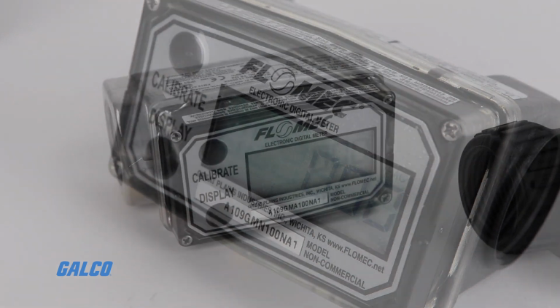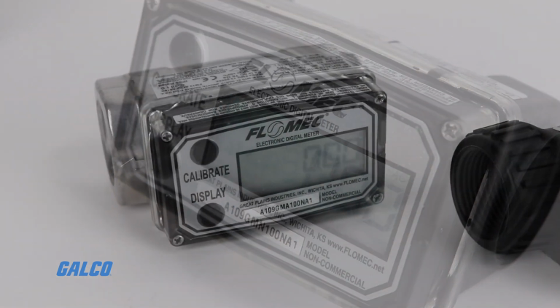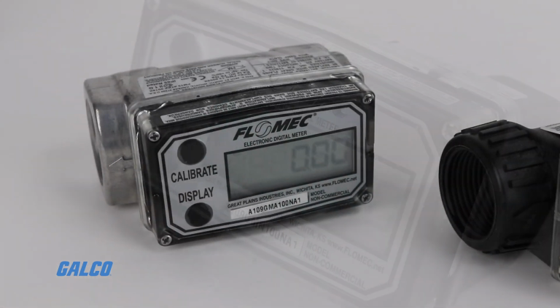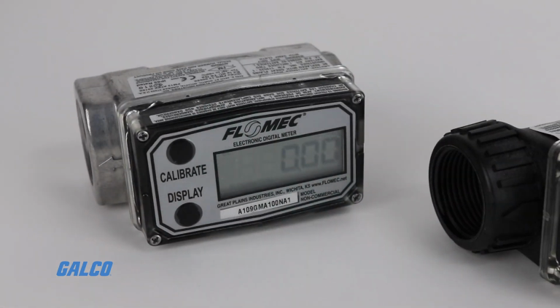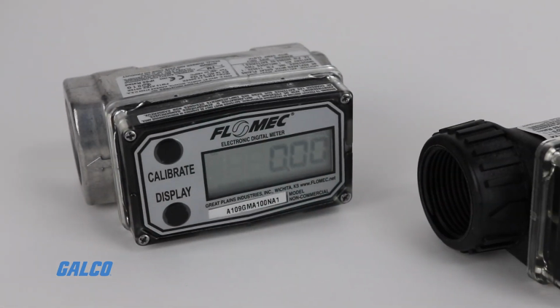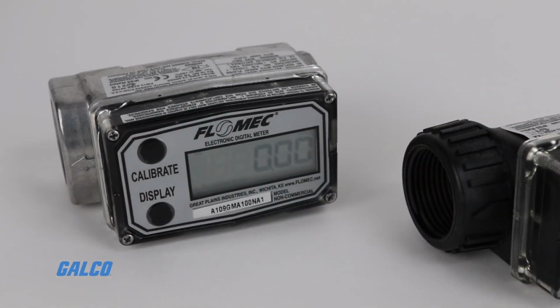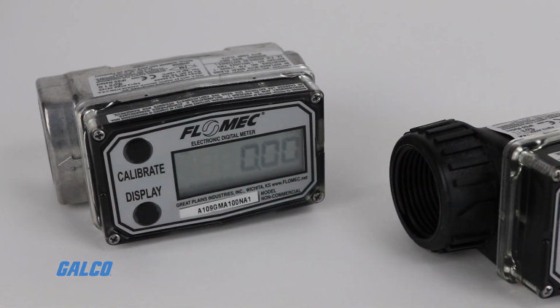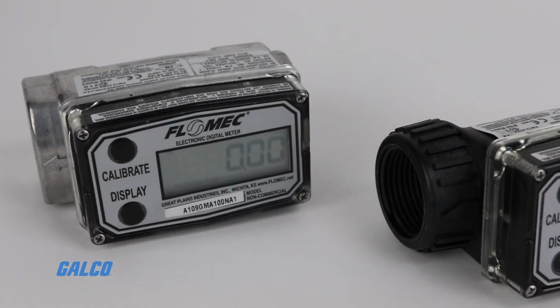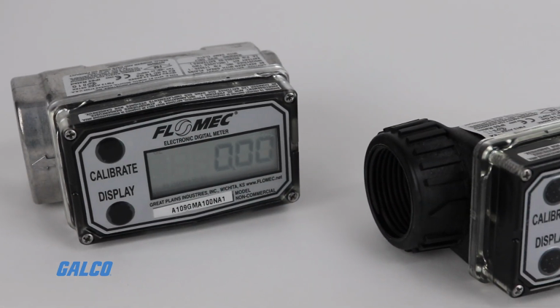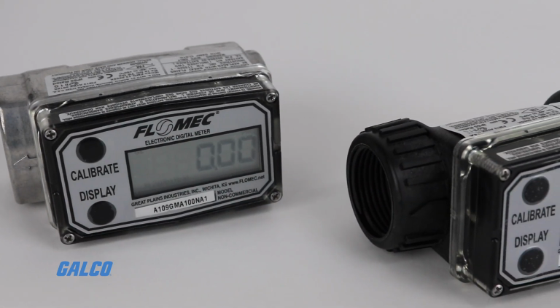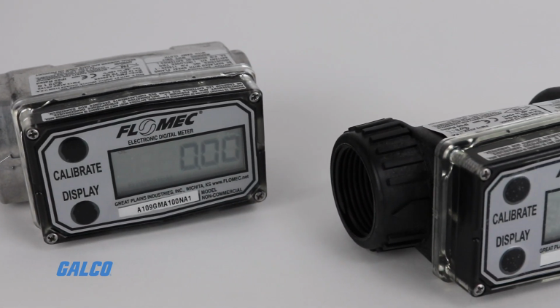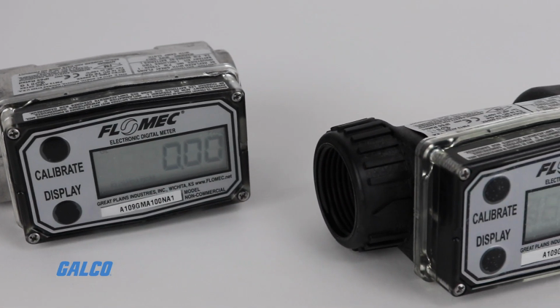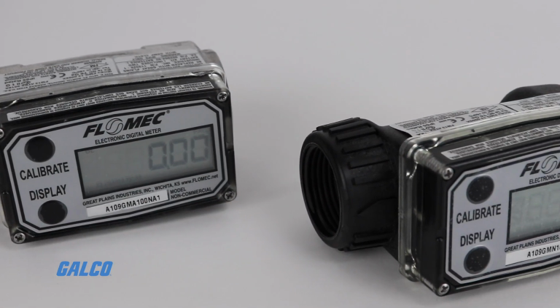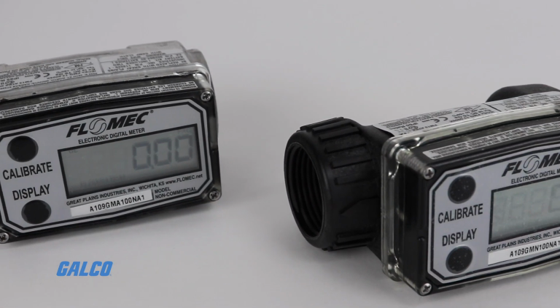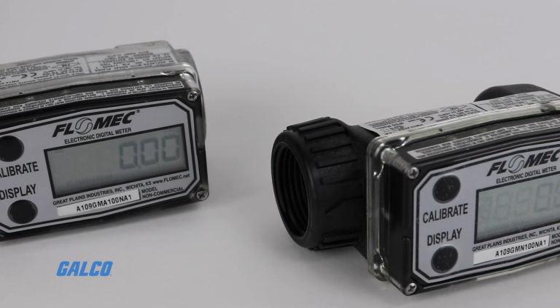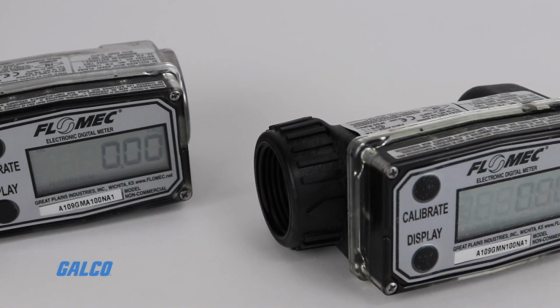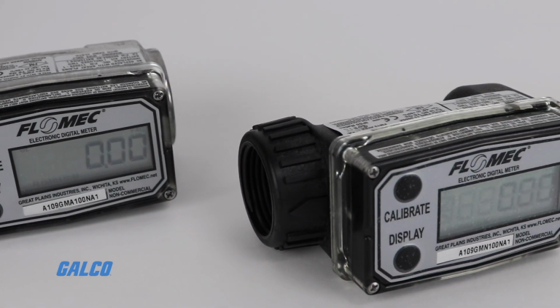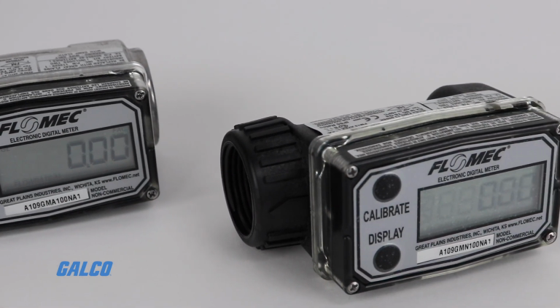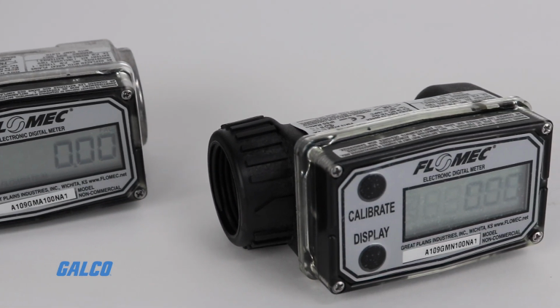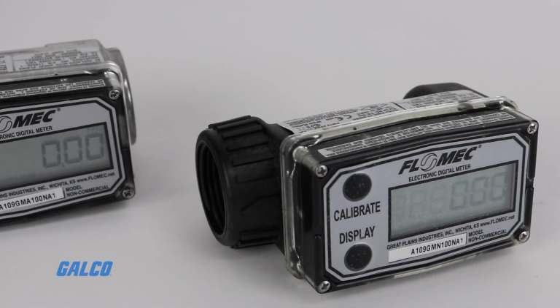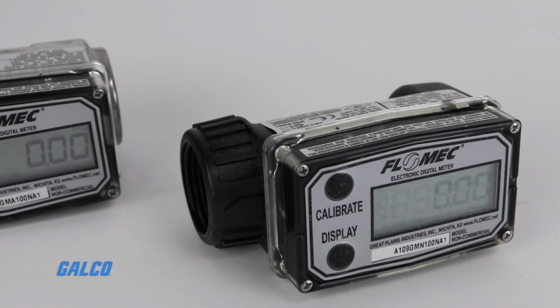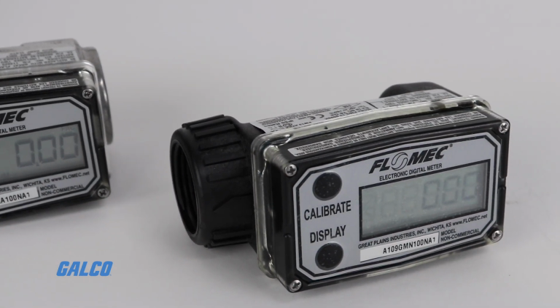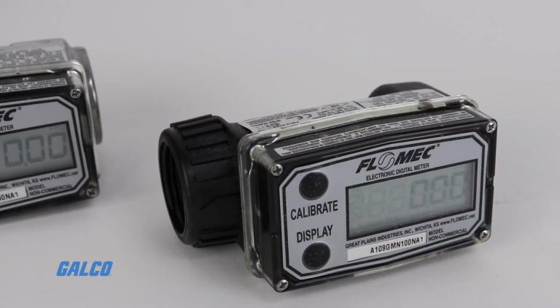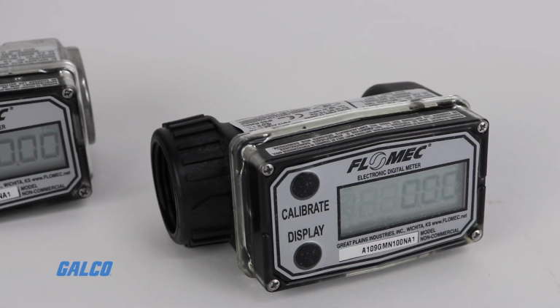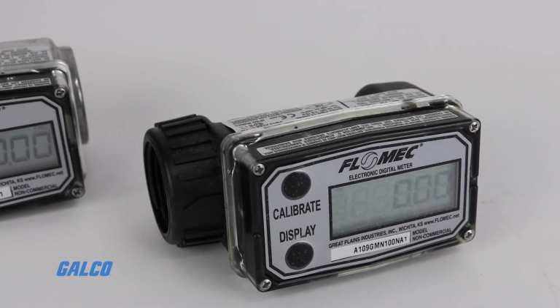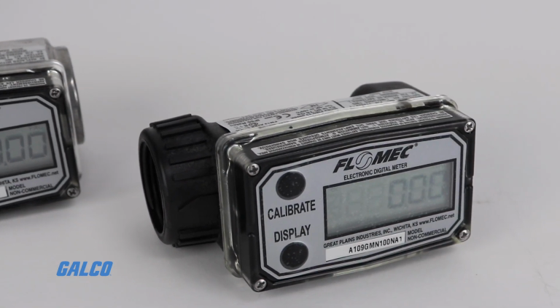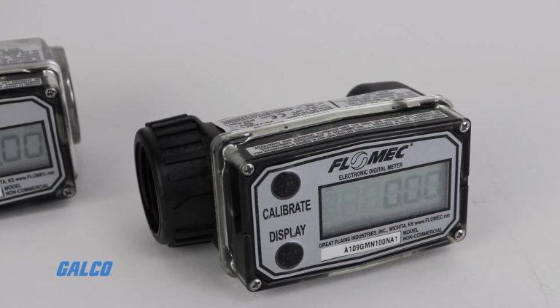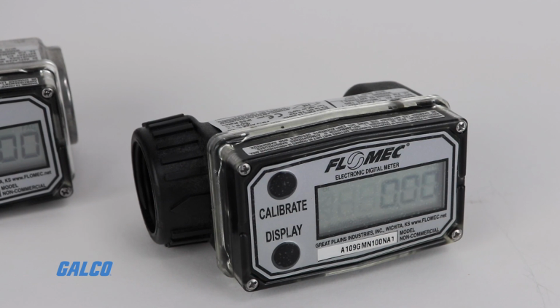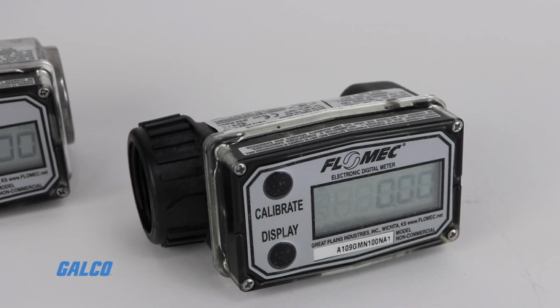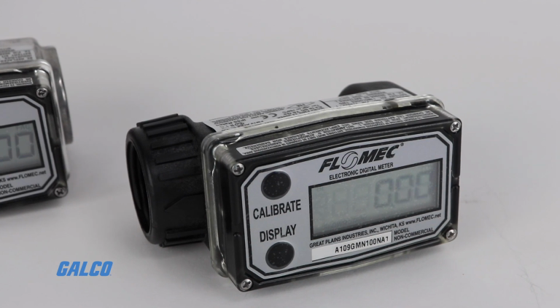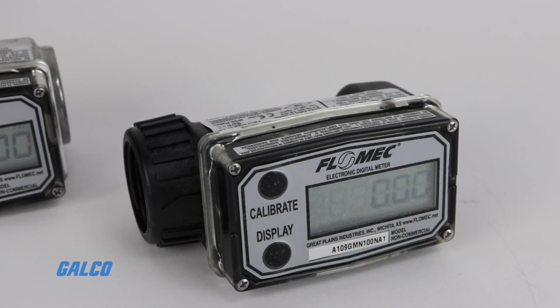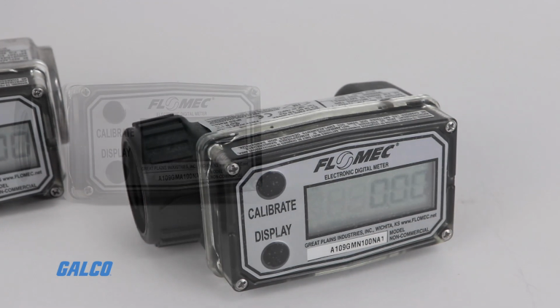The display and local counters record total volume, flow rate, and settings.